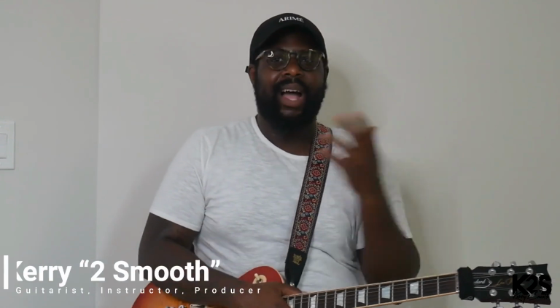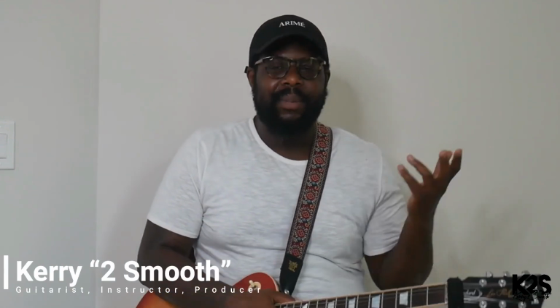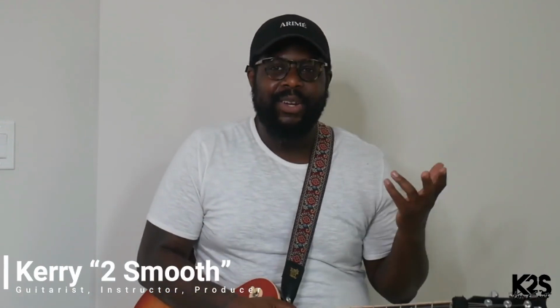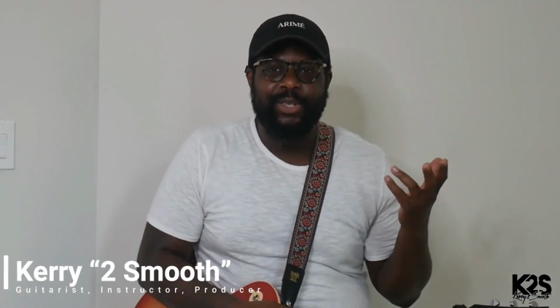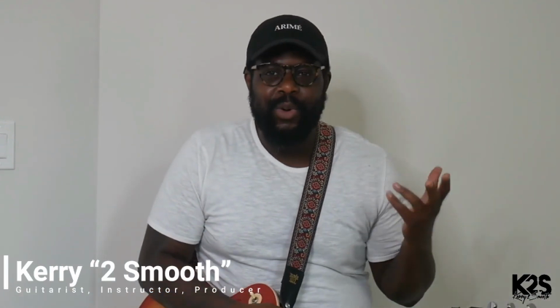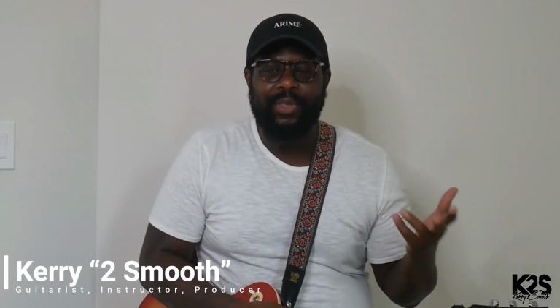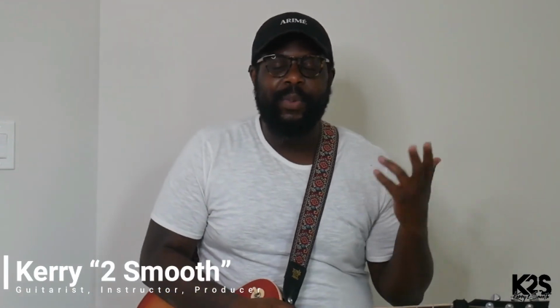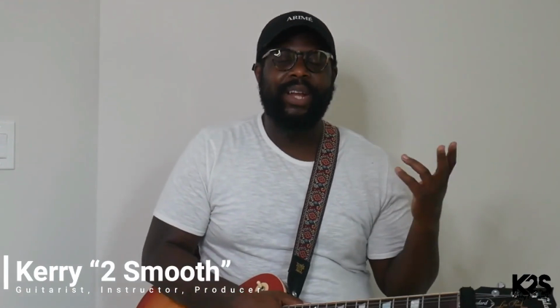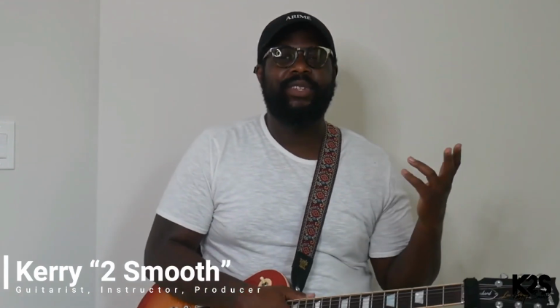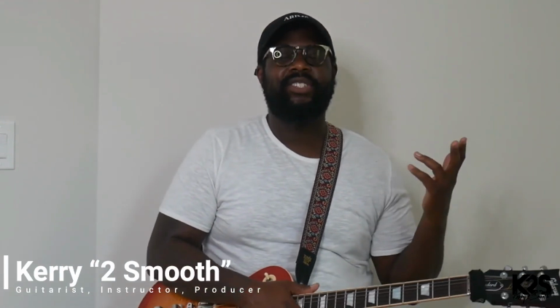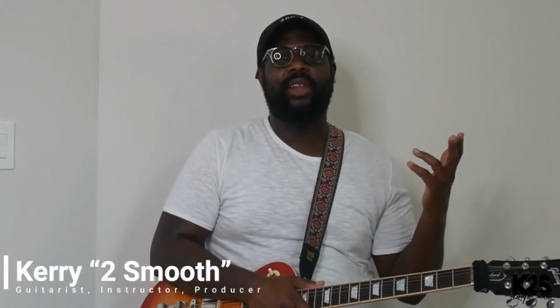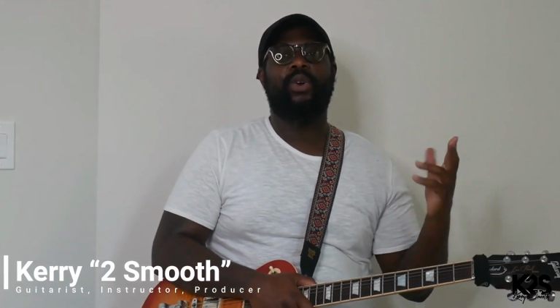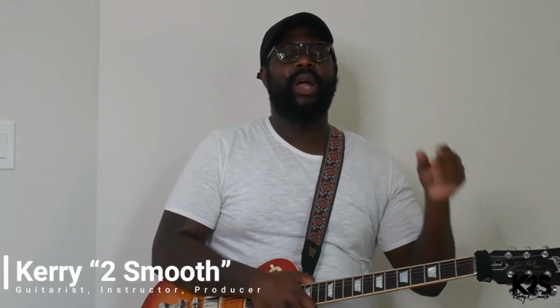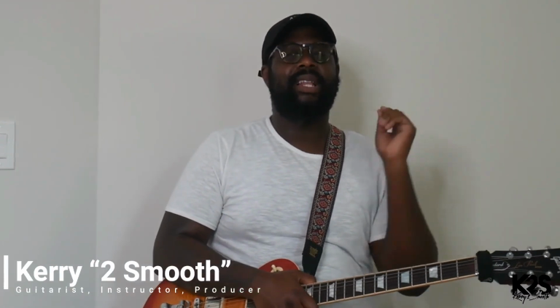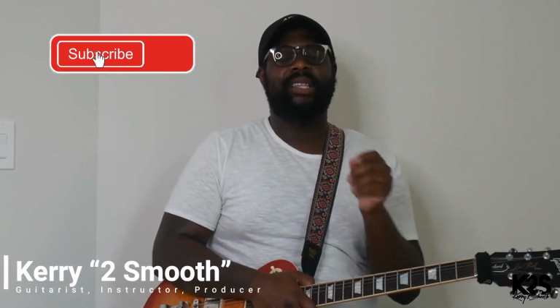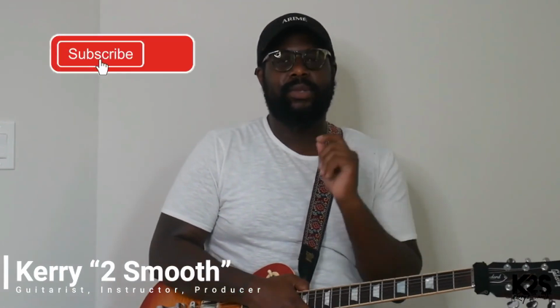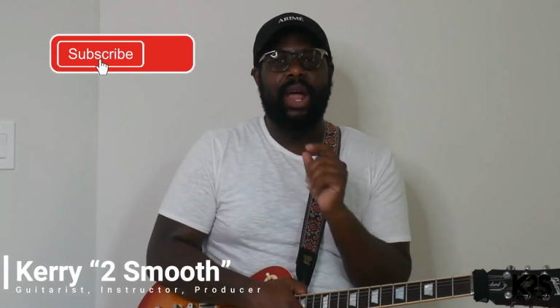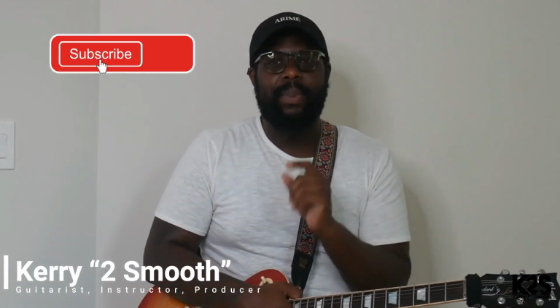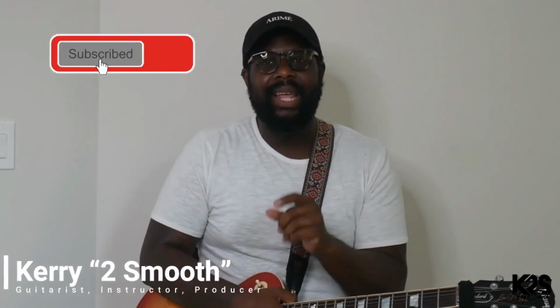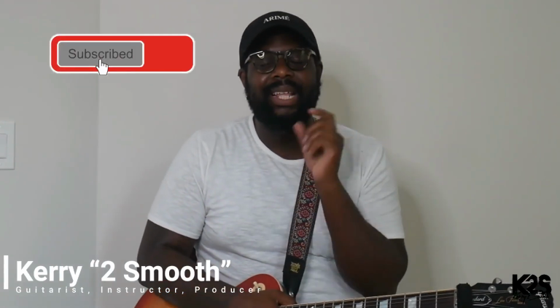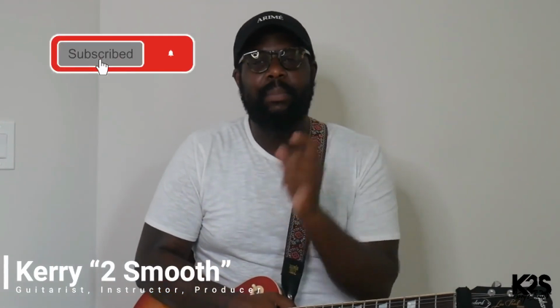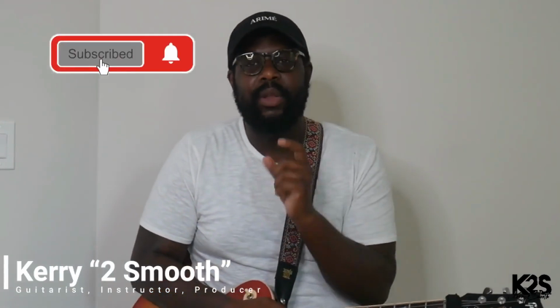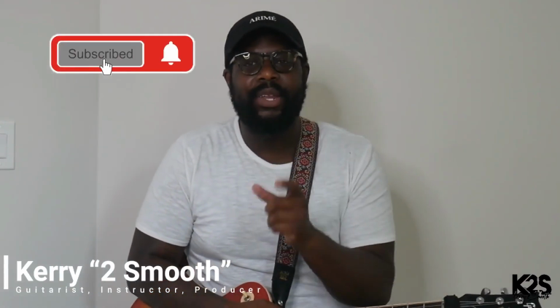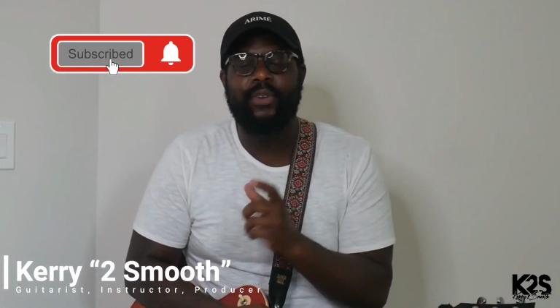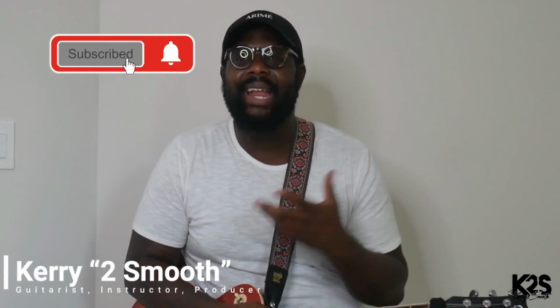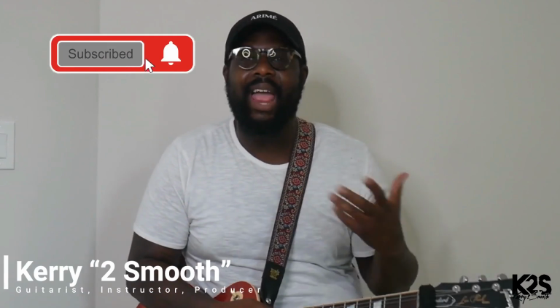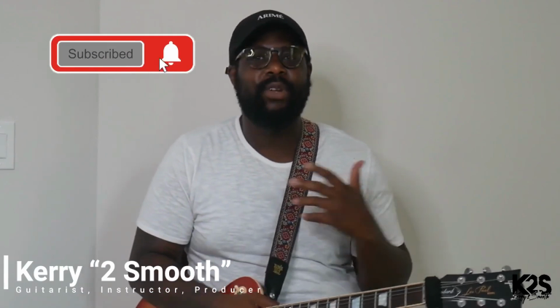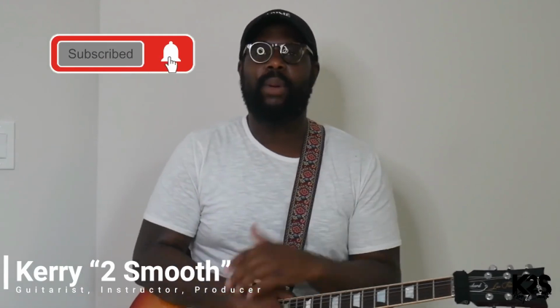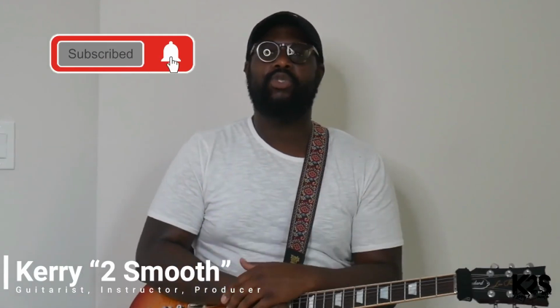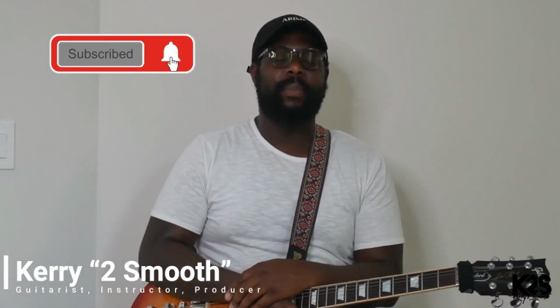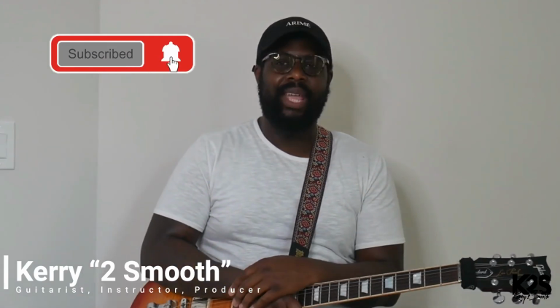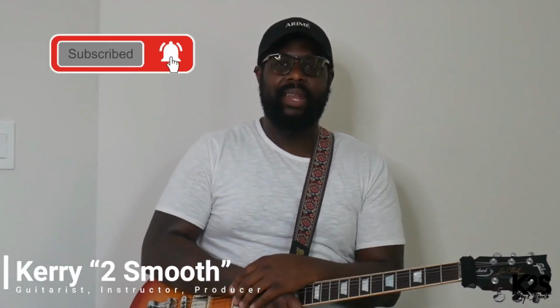Hi, I'm Kerry Too Smooth. If you're brand new to this channel, go ahead and click the subscribe button and click the bell to be notified every time we're dropping content.